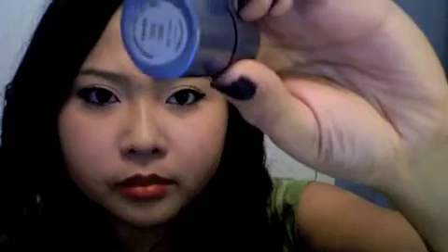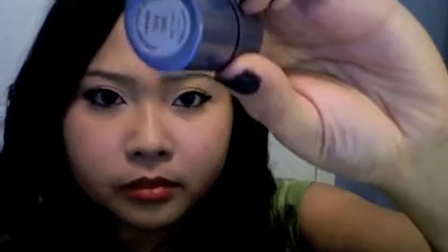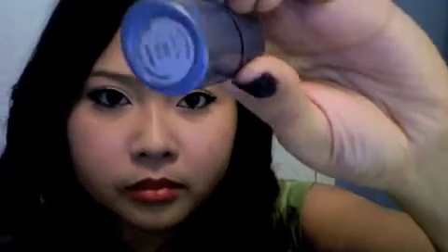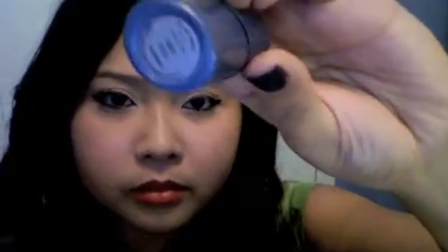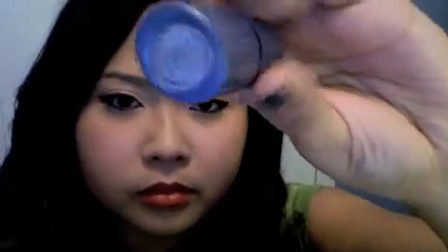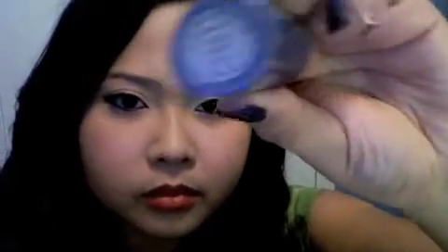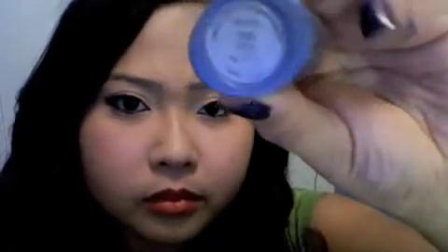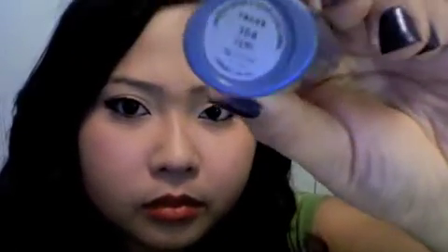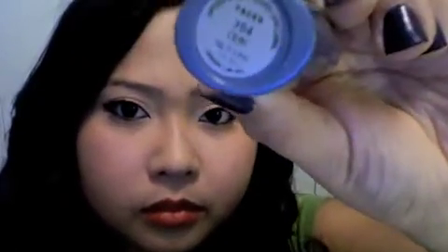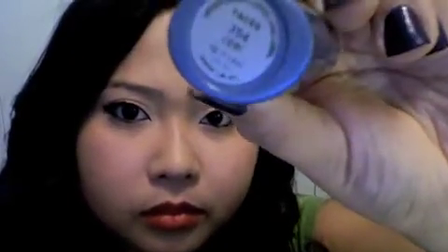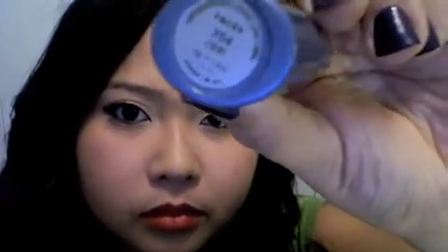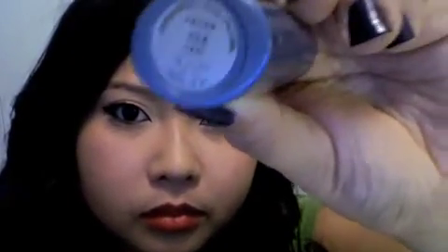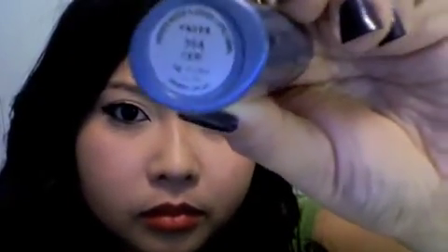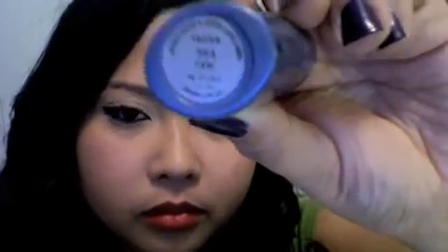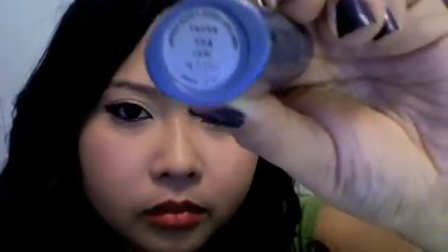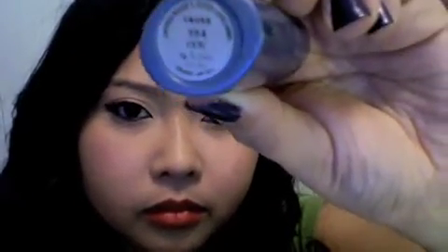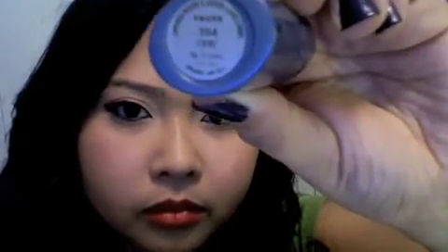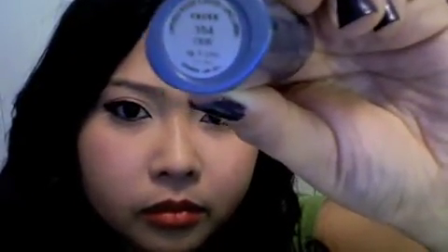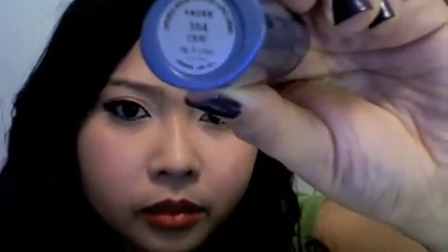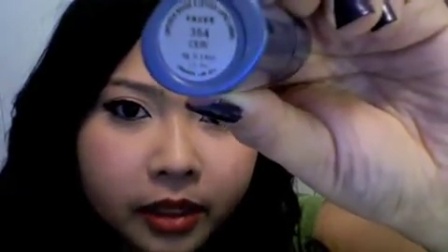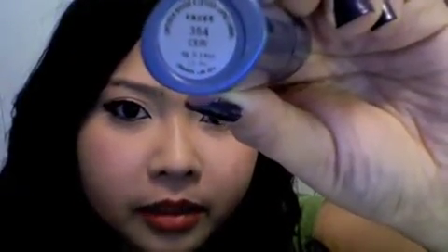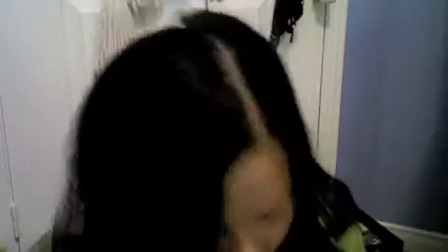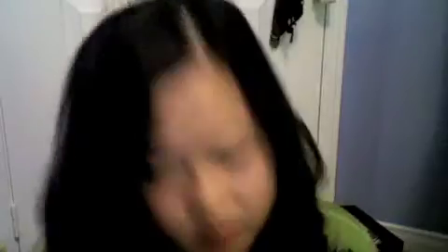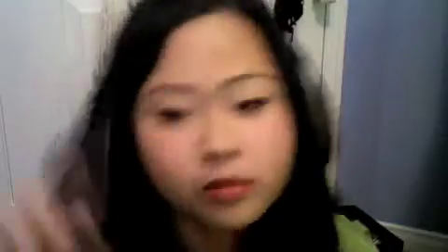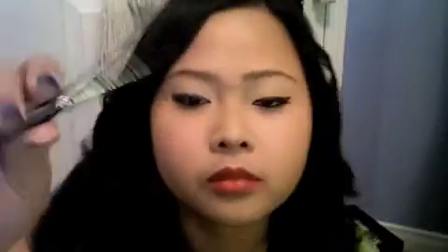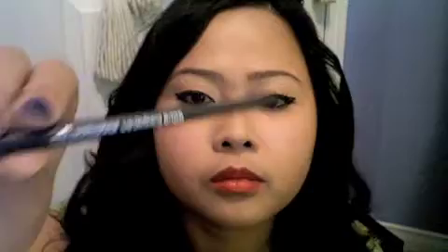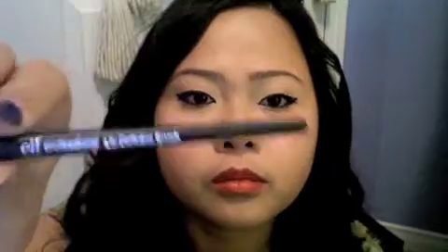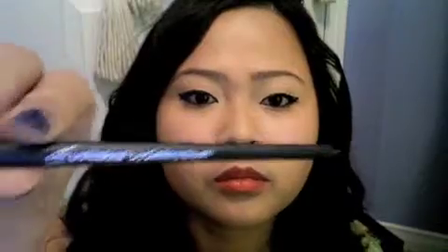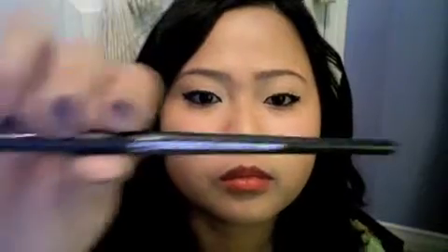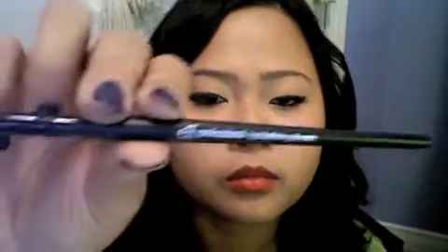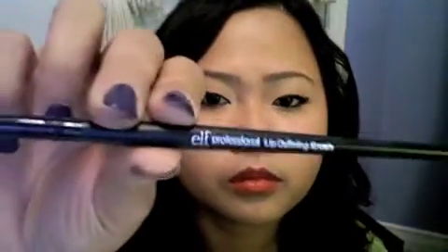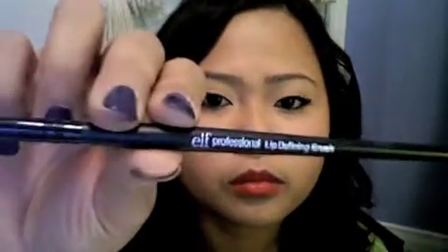Using Vases Red lipstick in Carrie and a lip brush, apply this all over your lips.